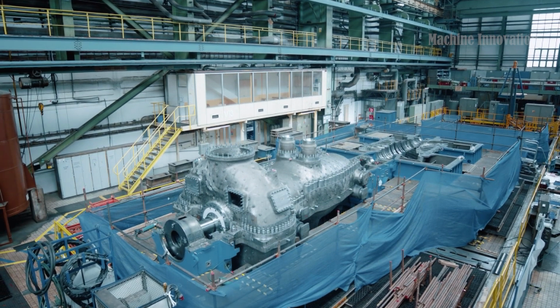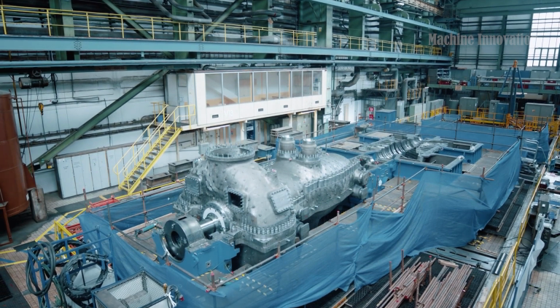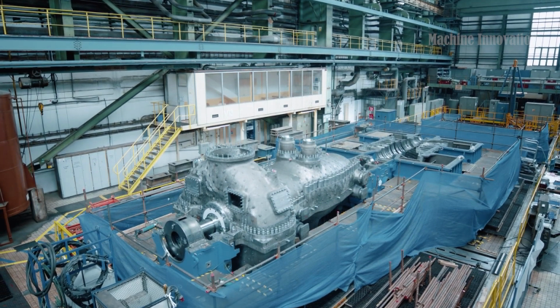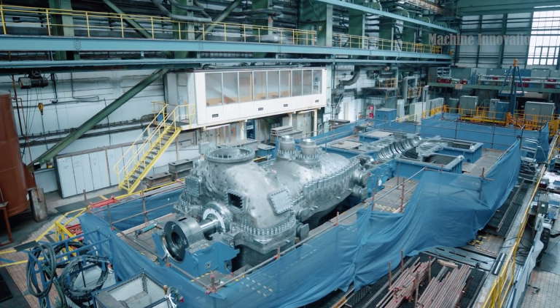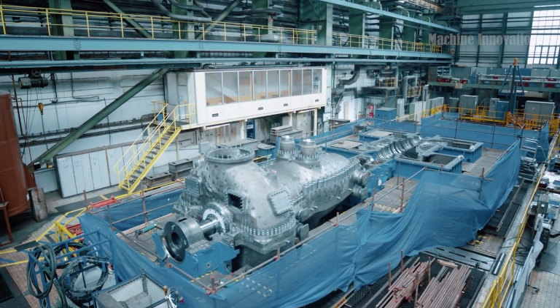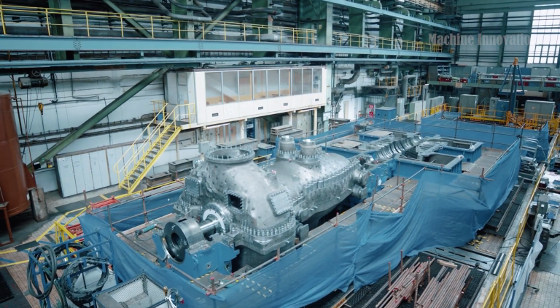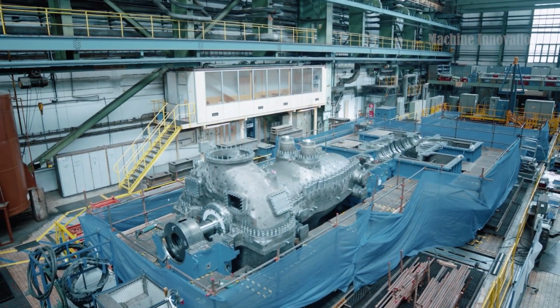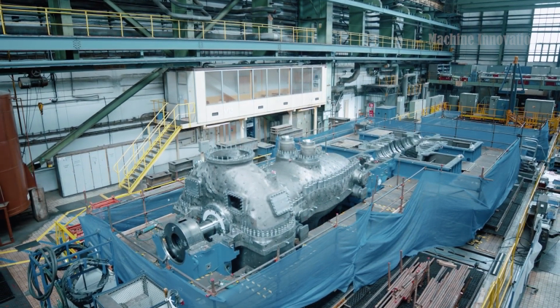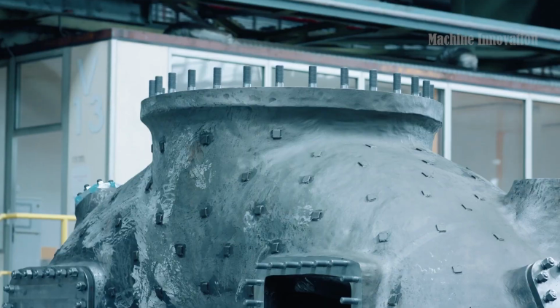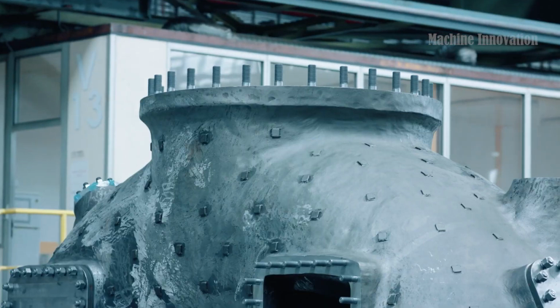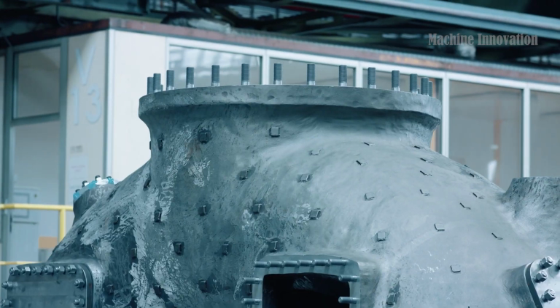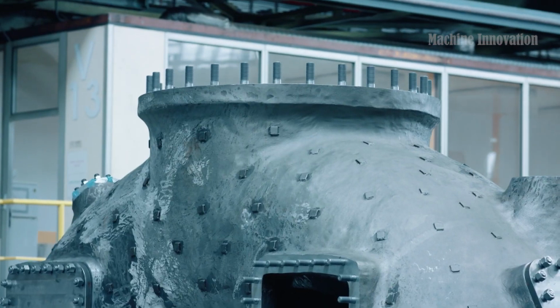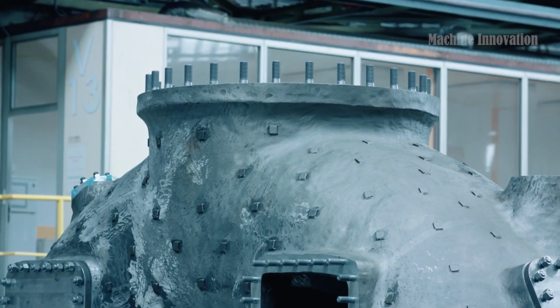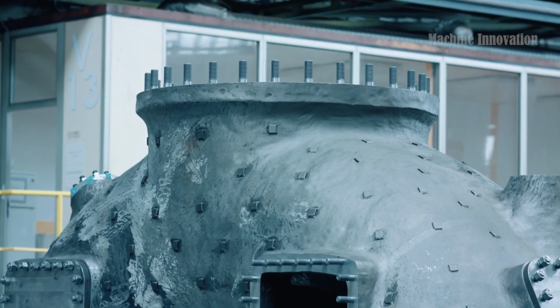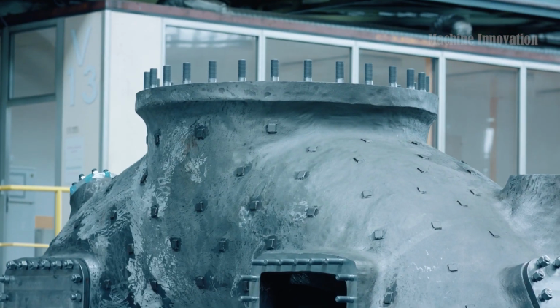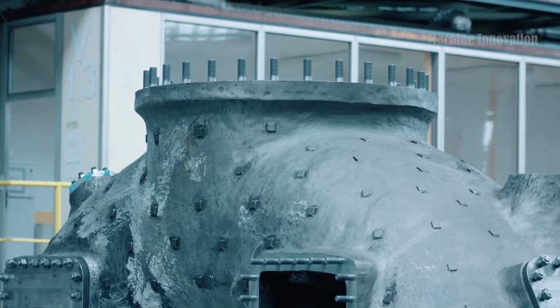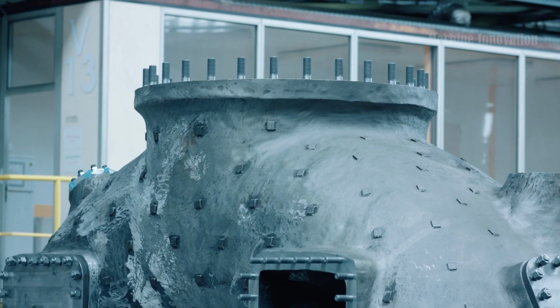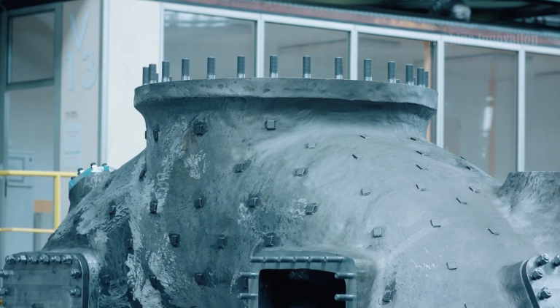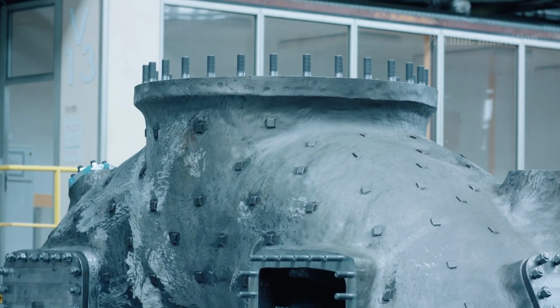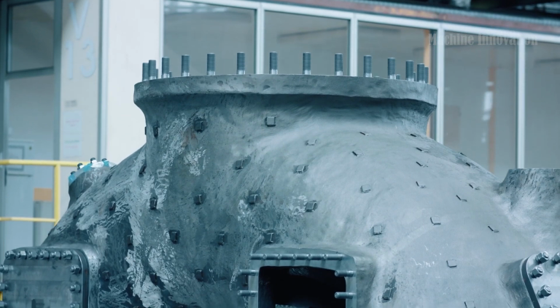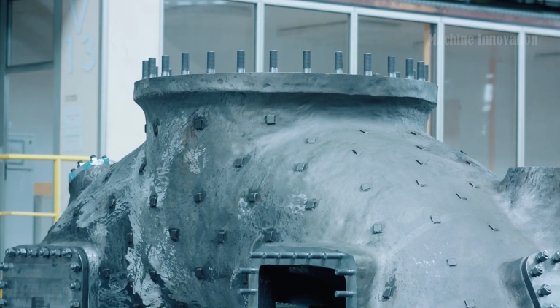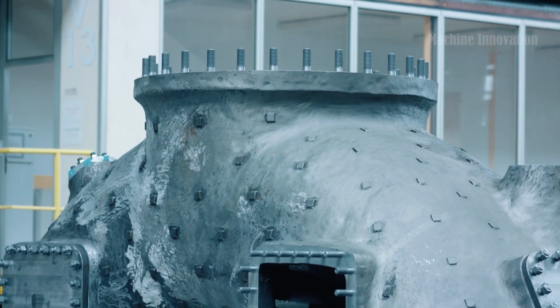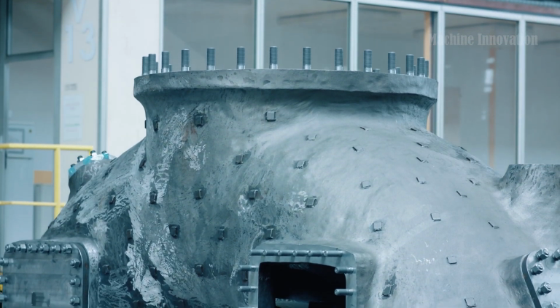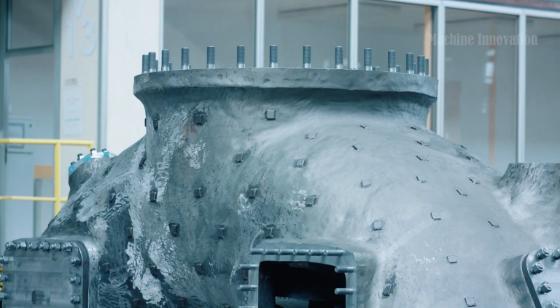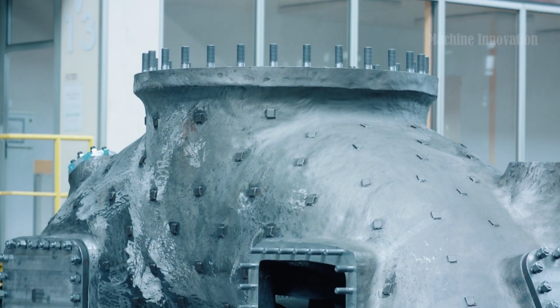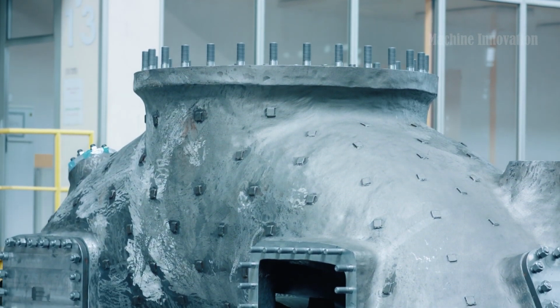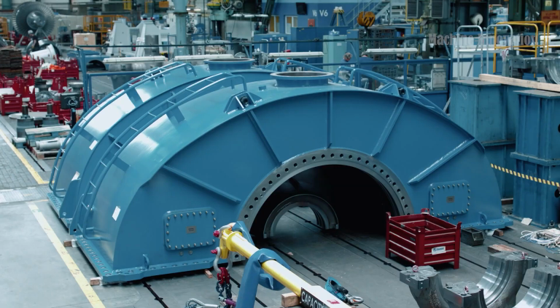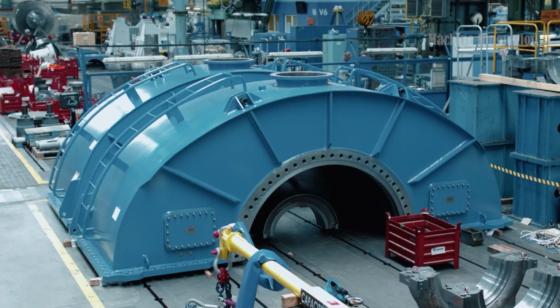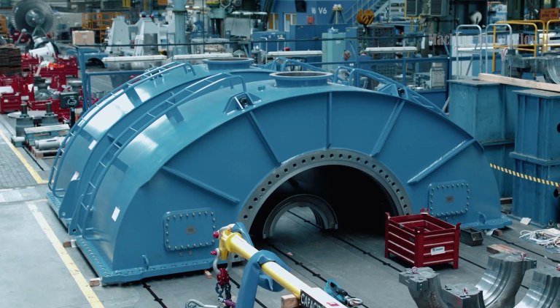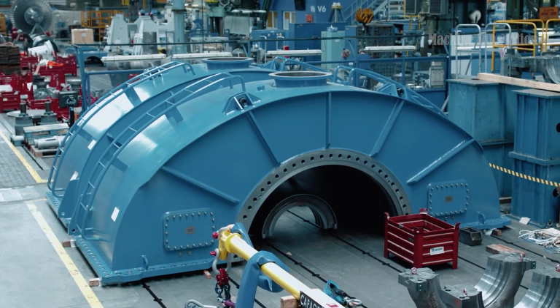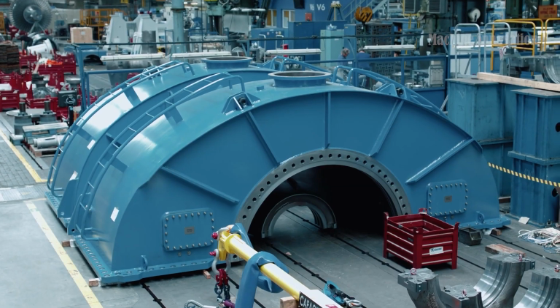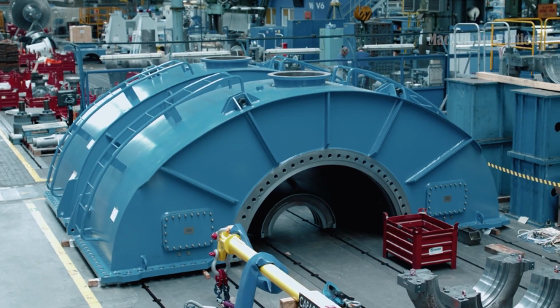At this stage, the integration of the turbine's various parts — rotor, blades, casing, and cooling systems — is complete.